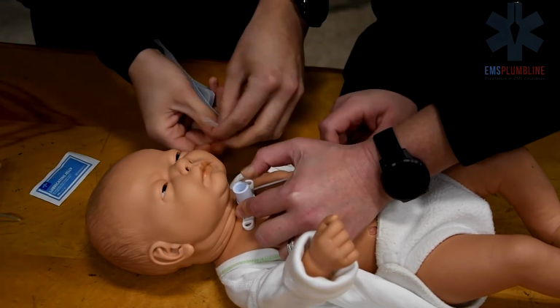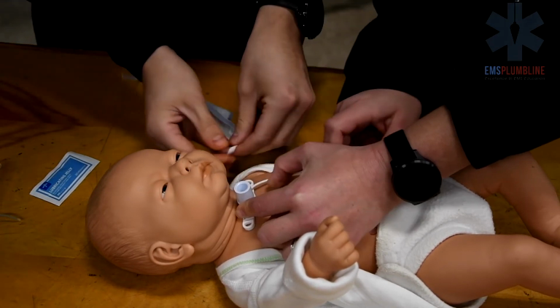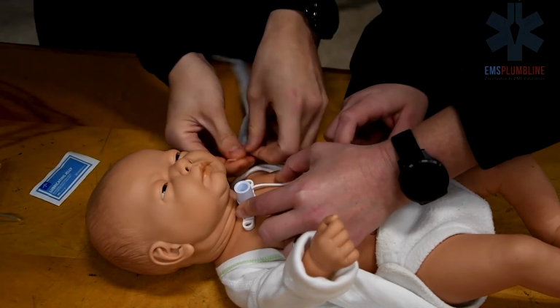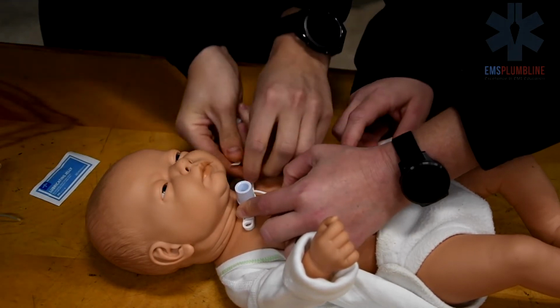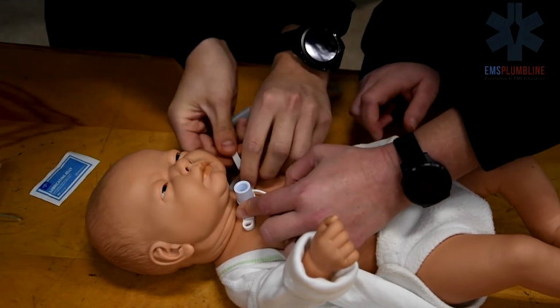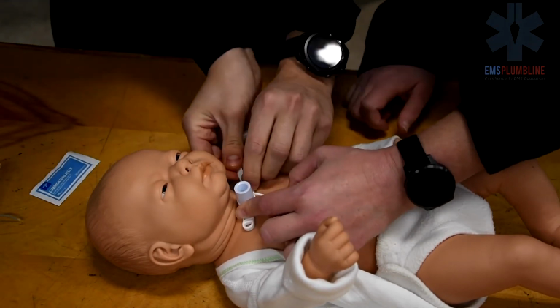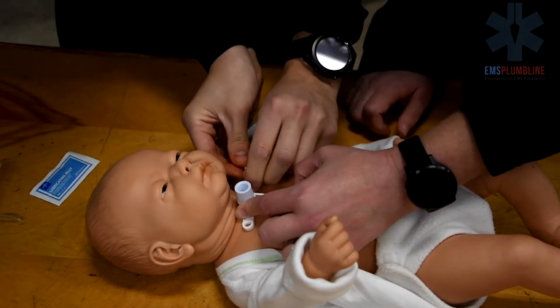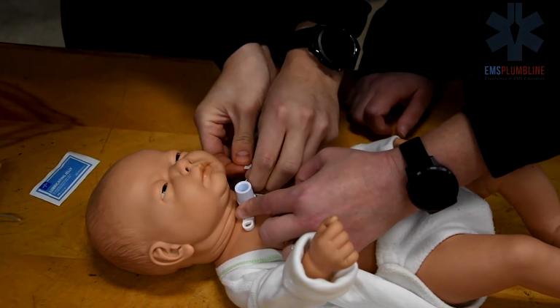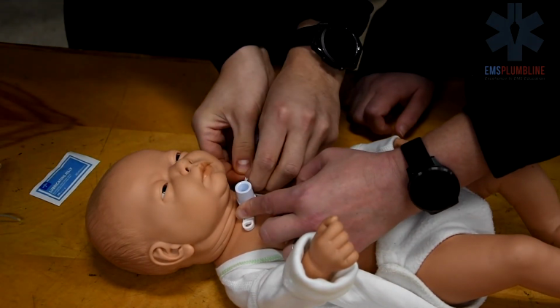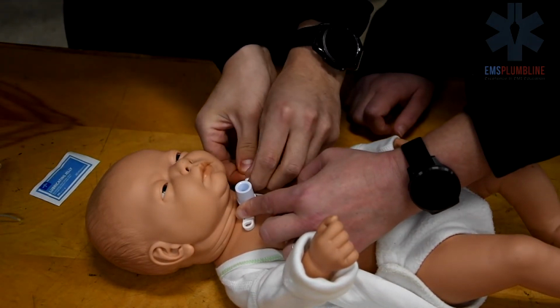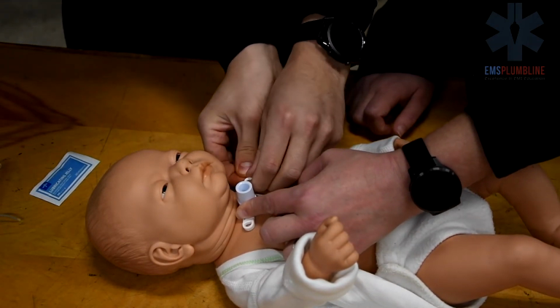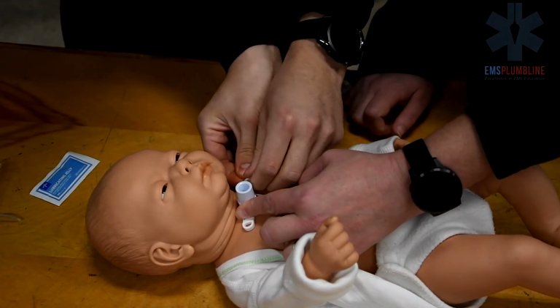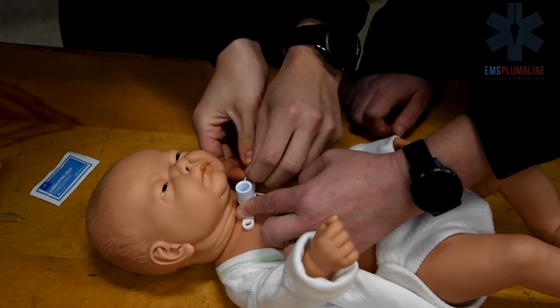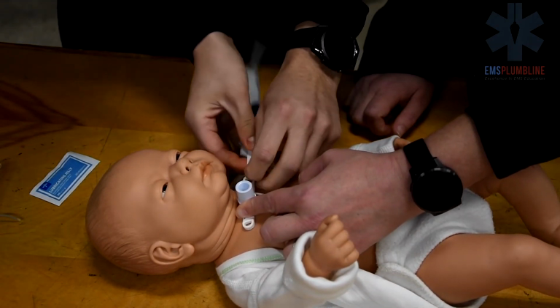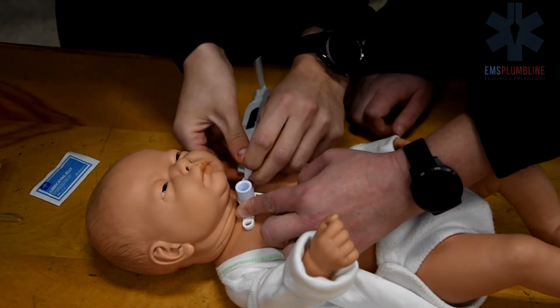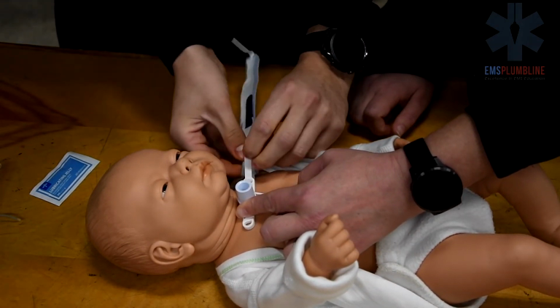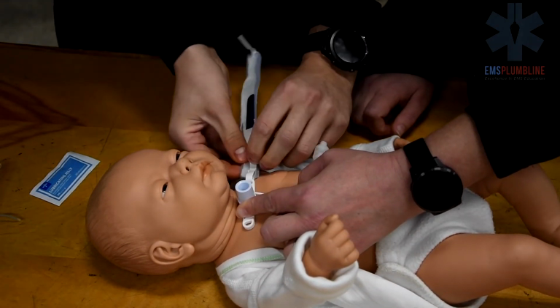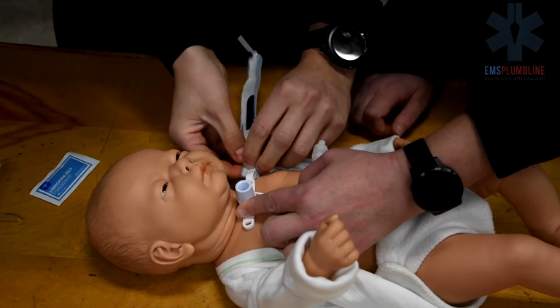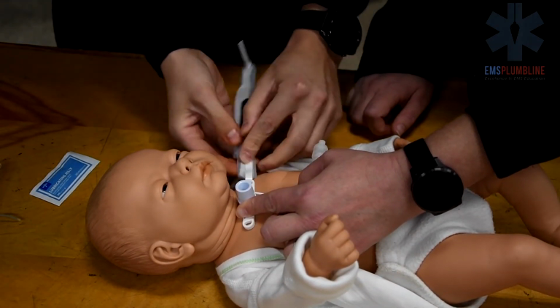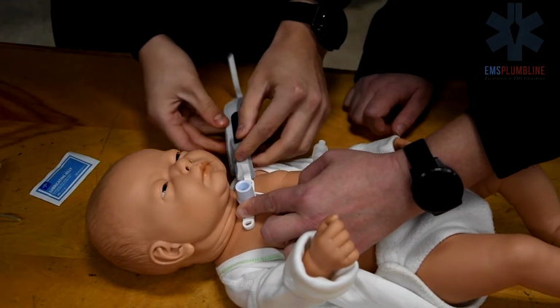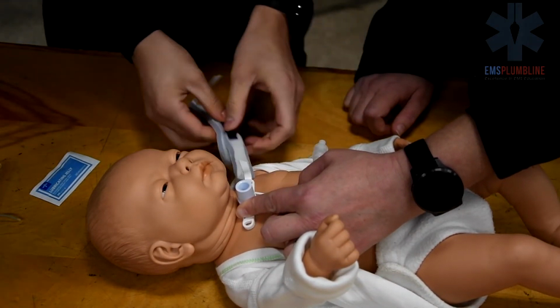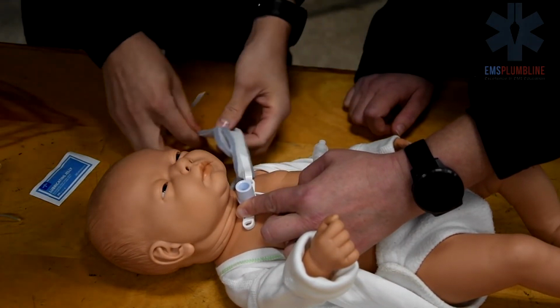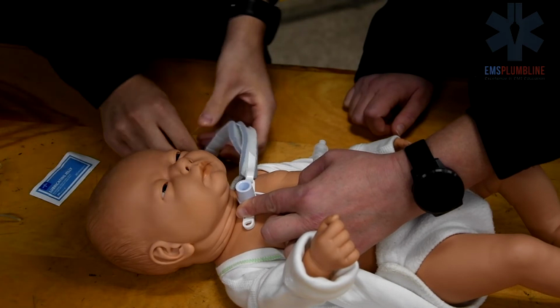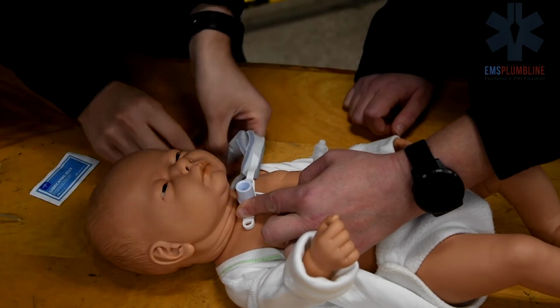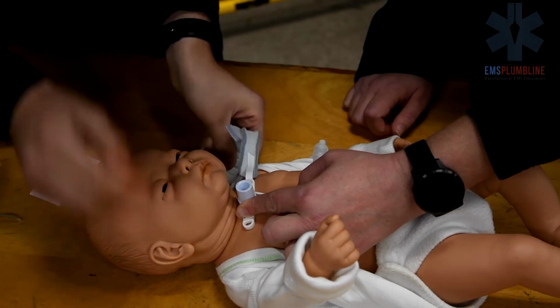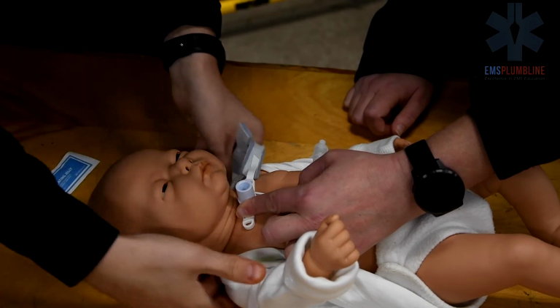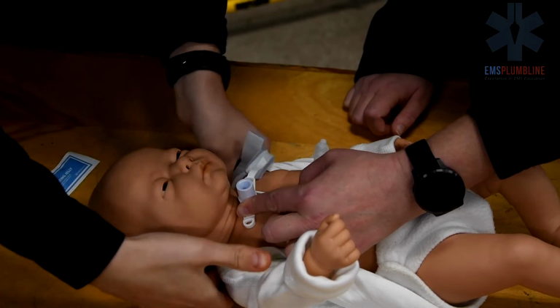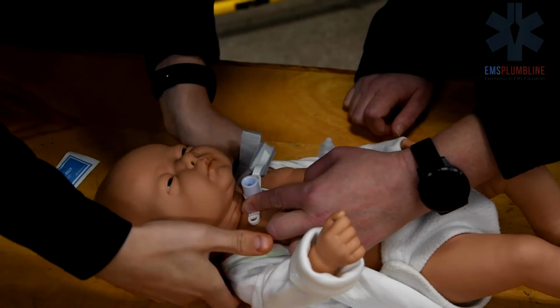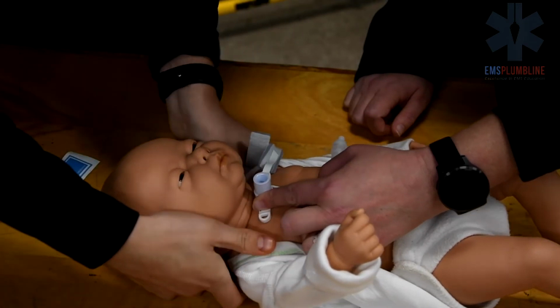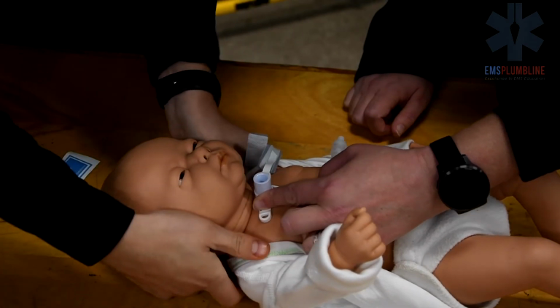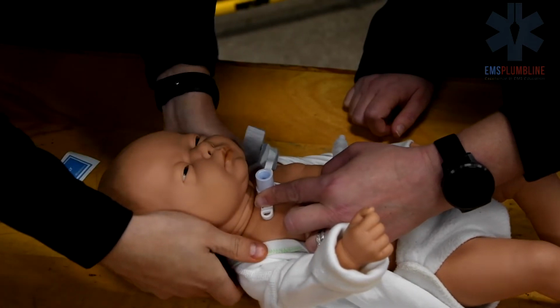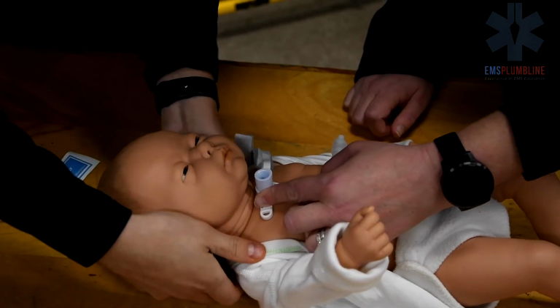Attach the trach ties. Ensure the ties are one finger breadth tightness. Tighten as needed.